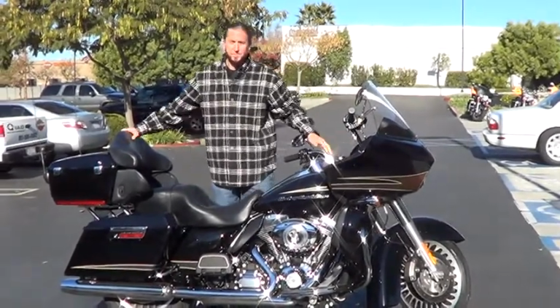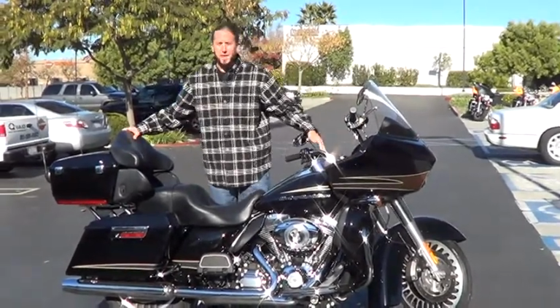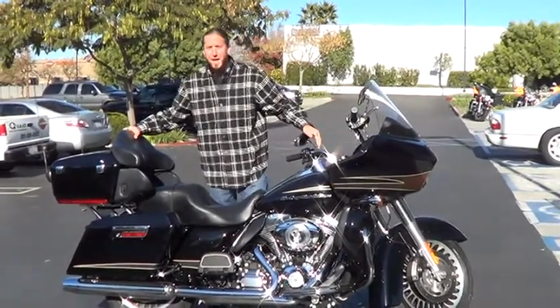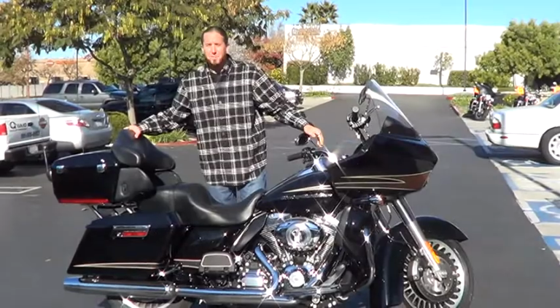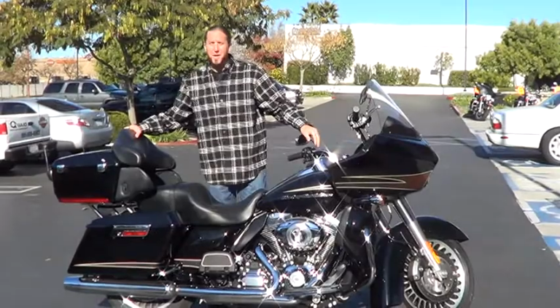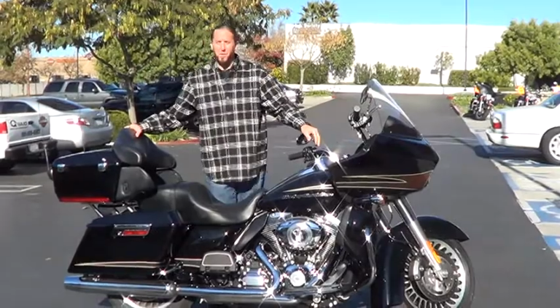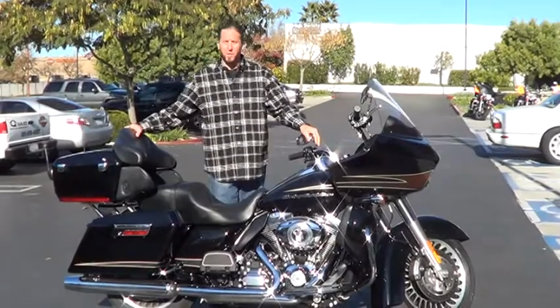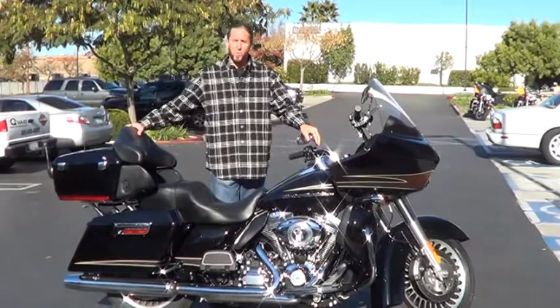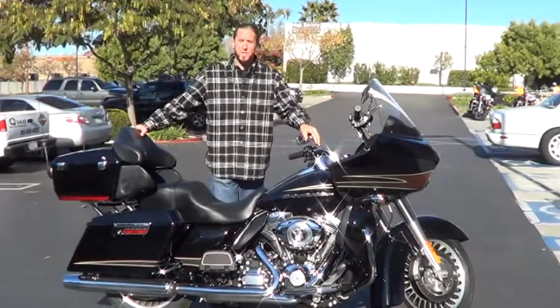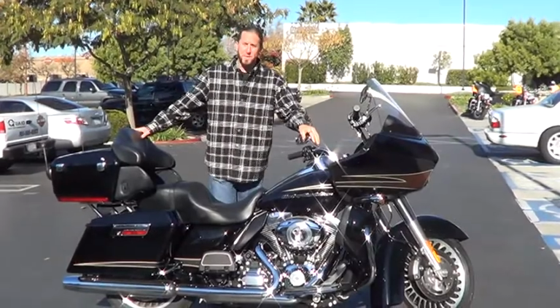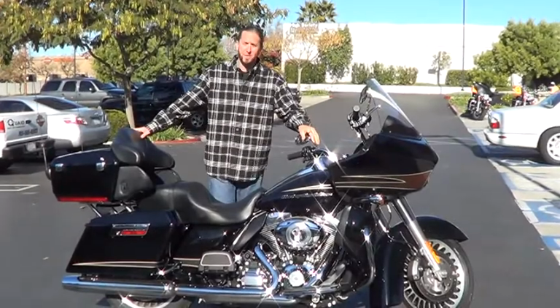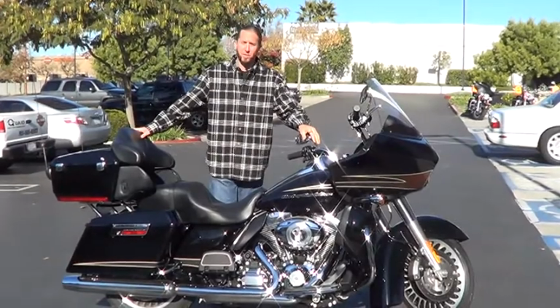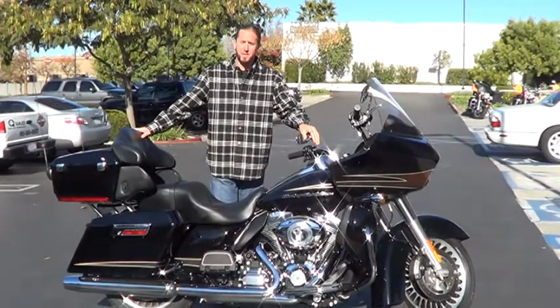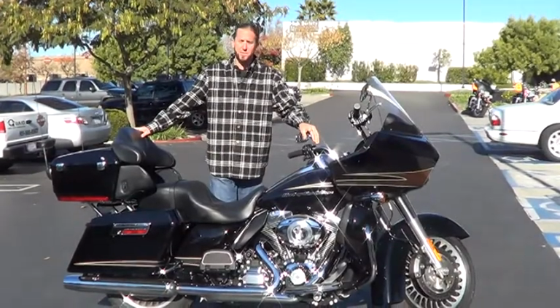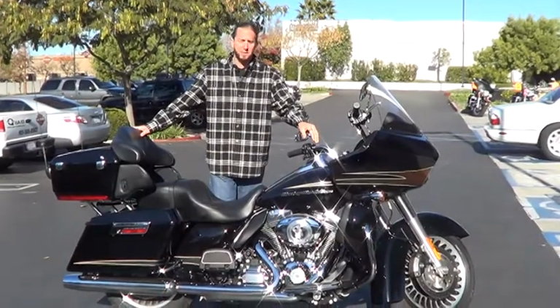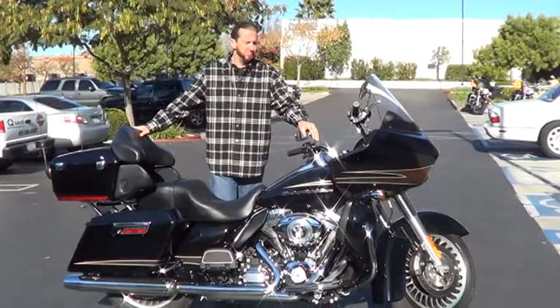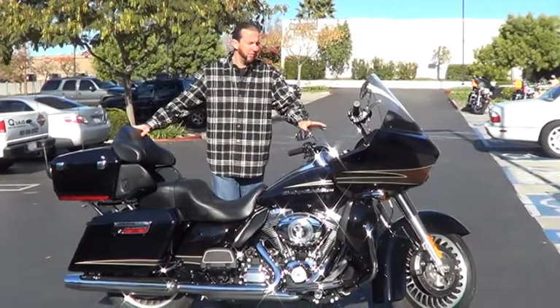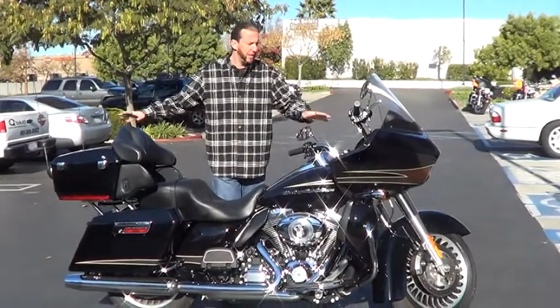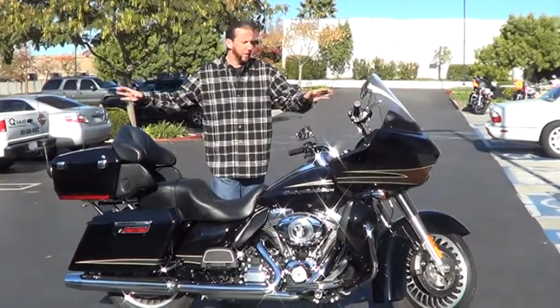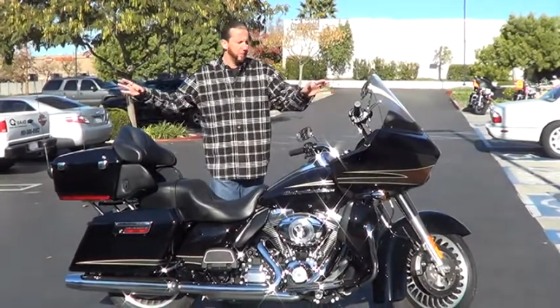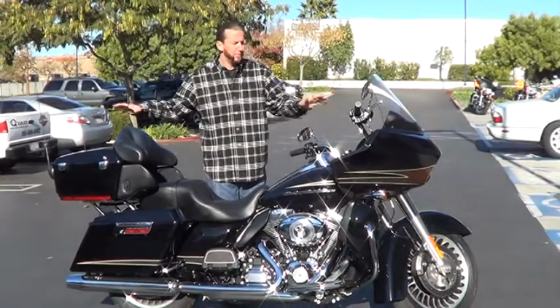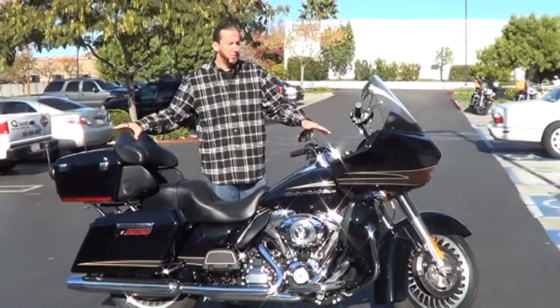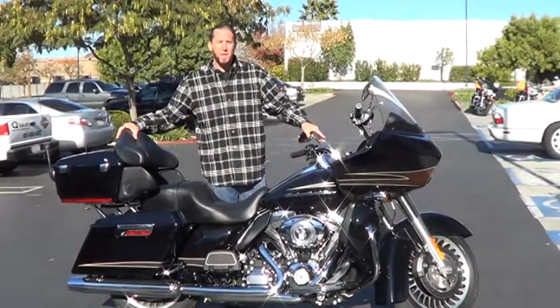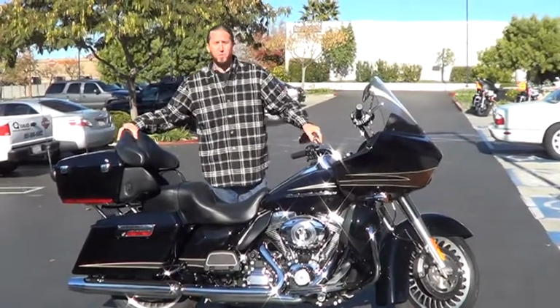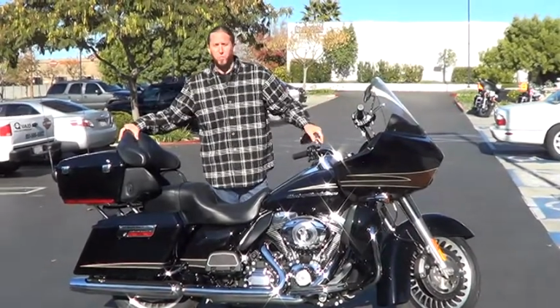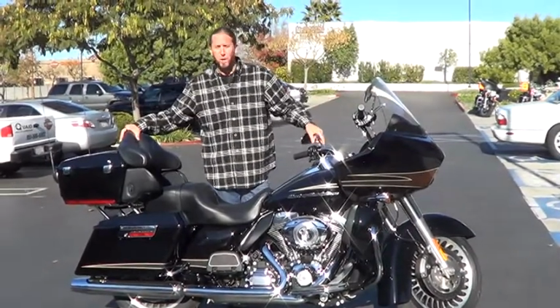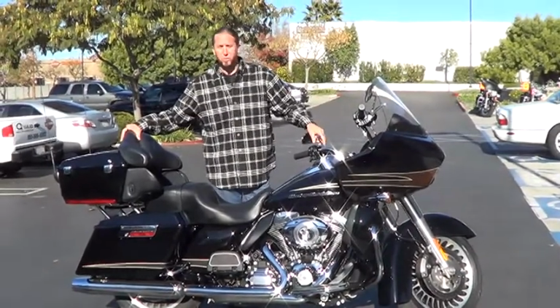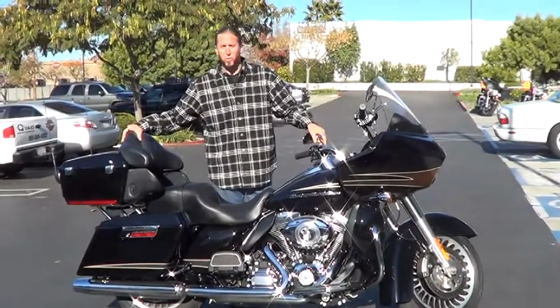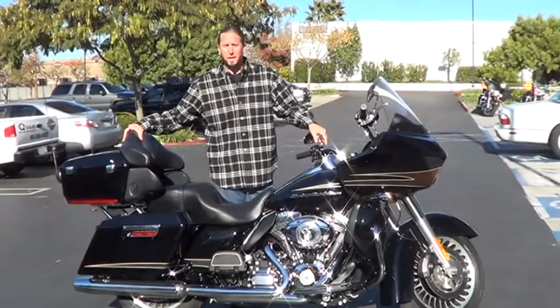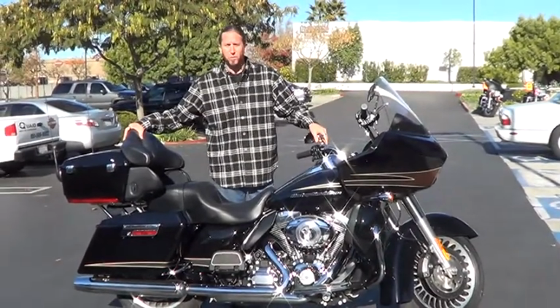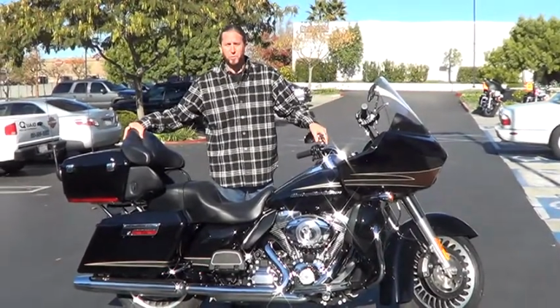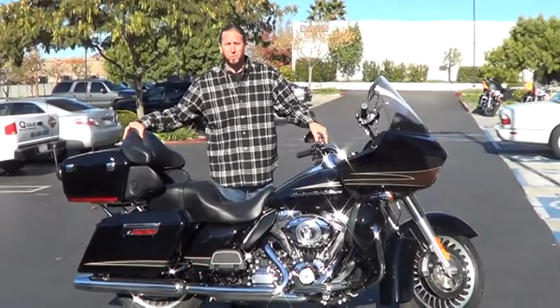Hi, I'm Garrett over at Kuwait's Michelin Harley-Davidson. Right here's a 2012 Rogue Line Ultra.